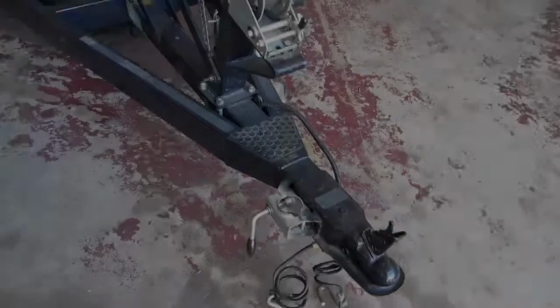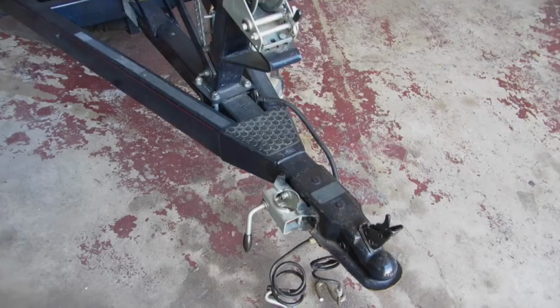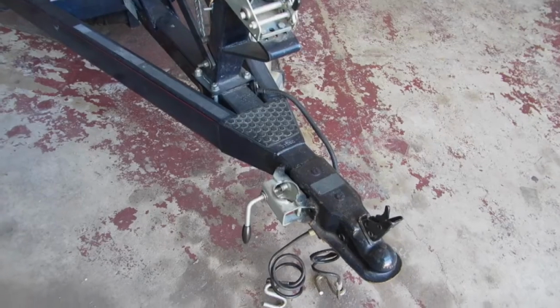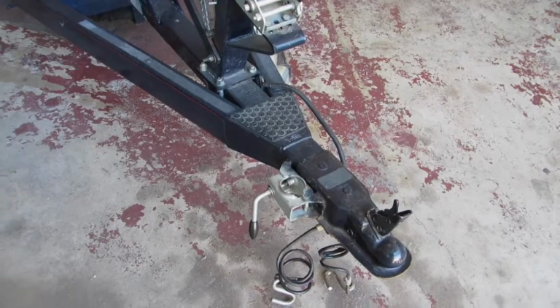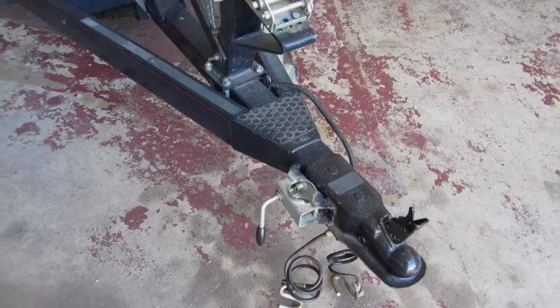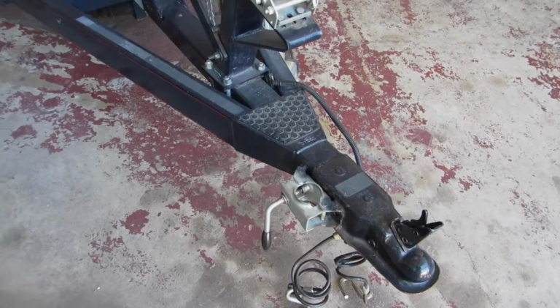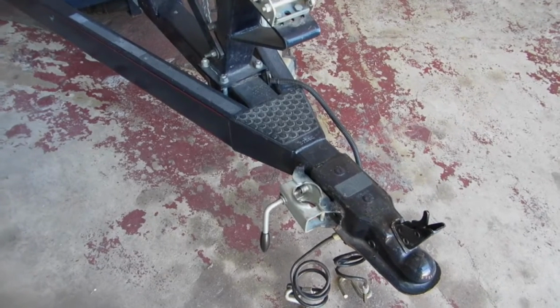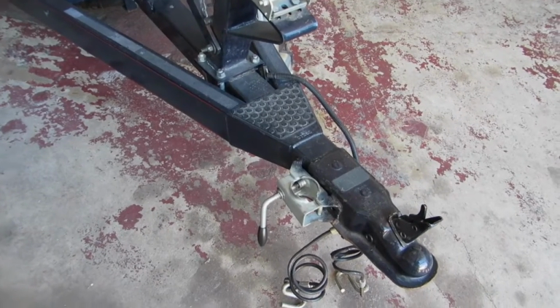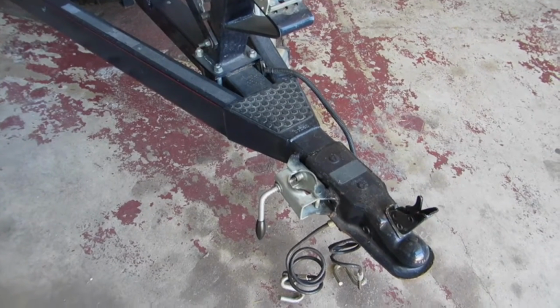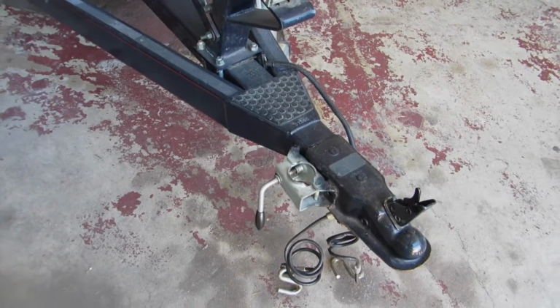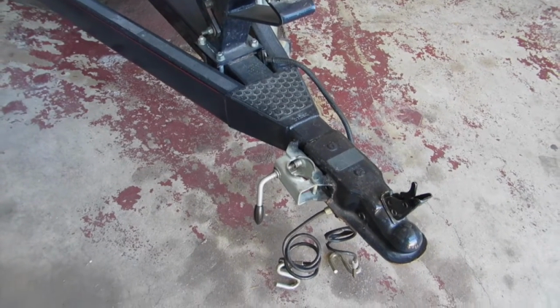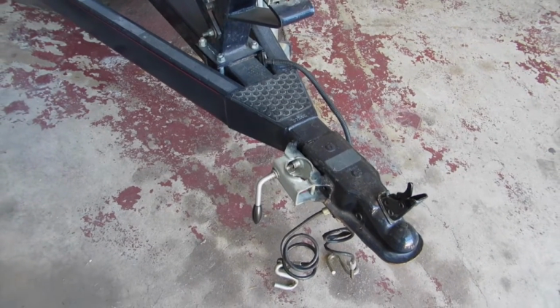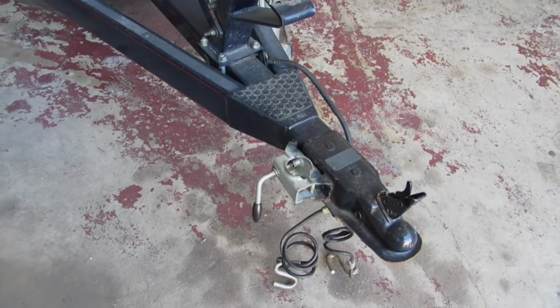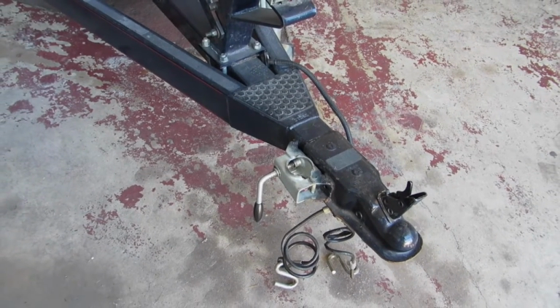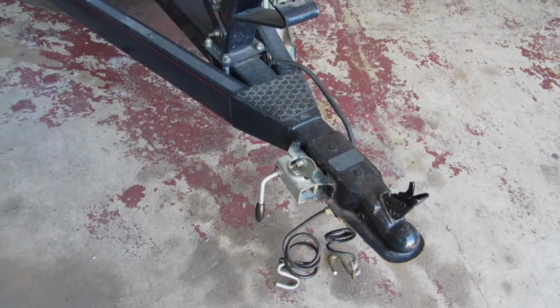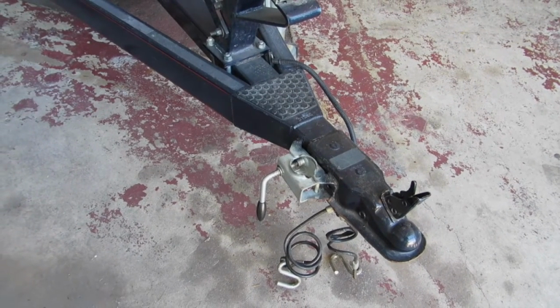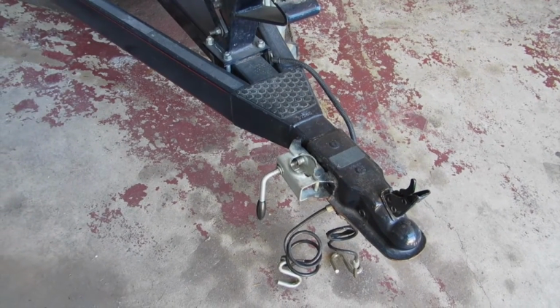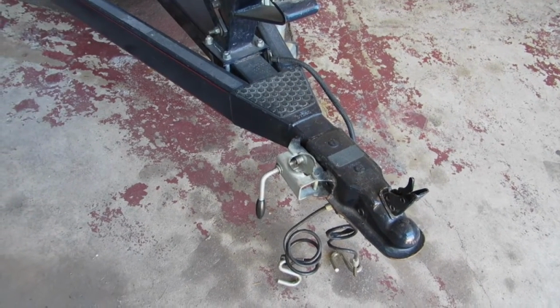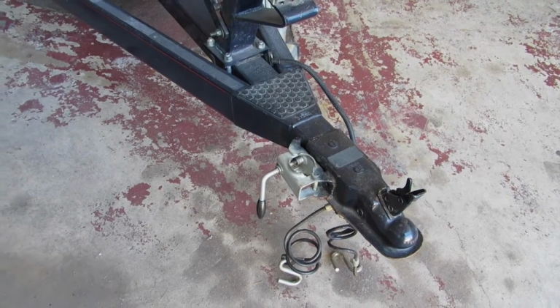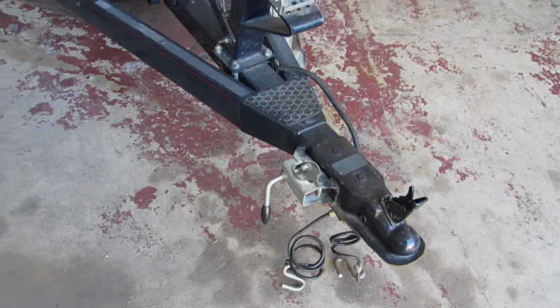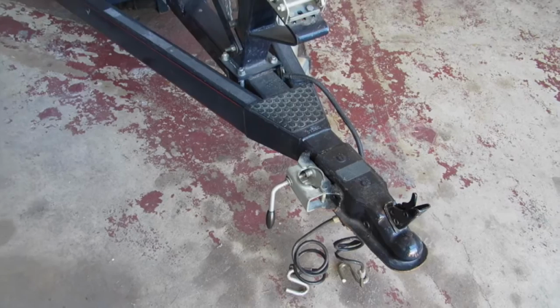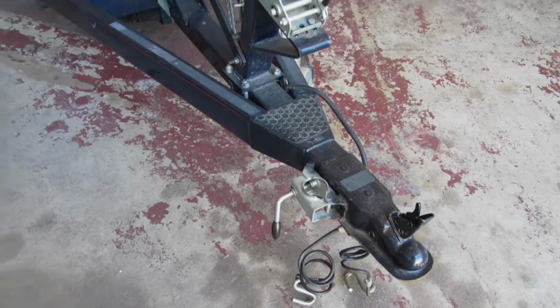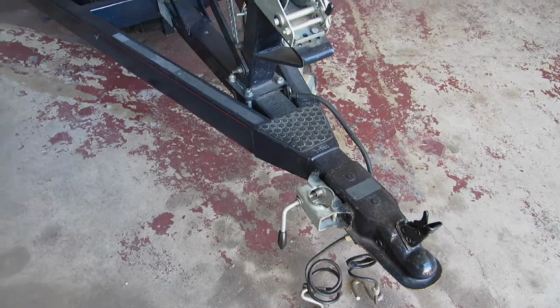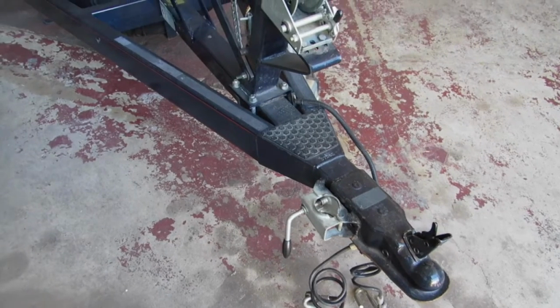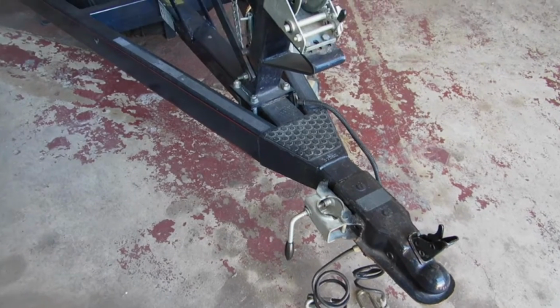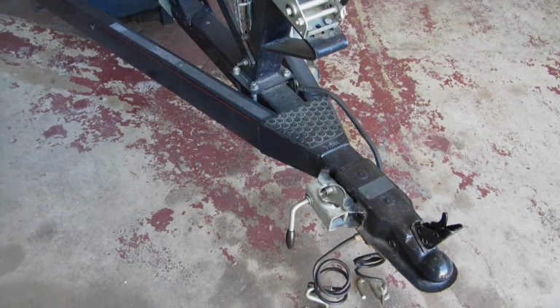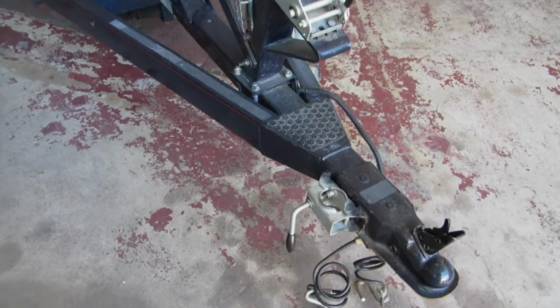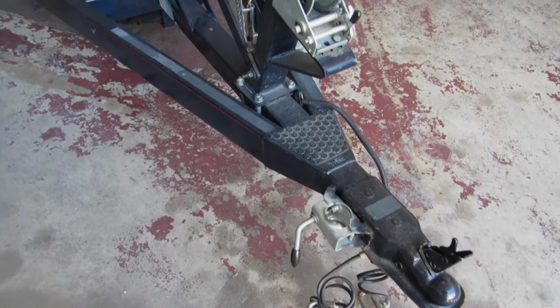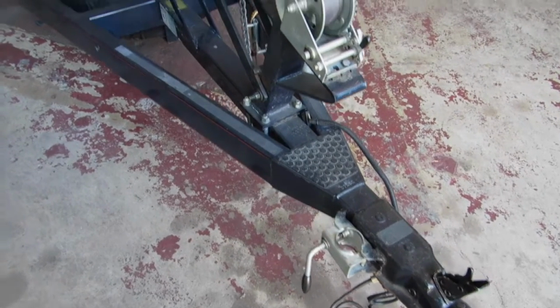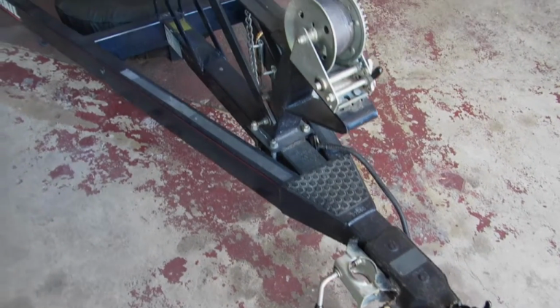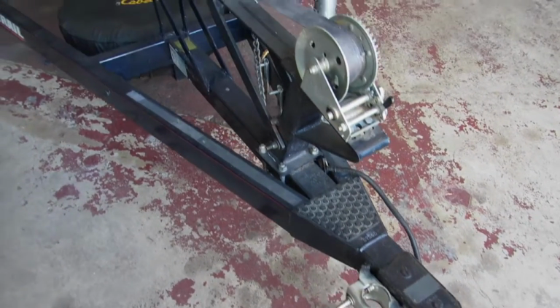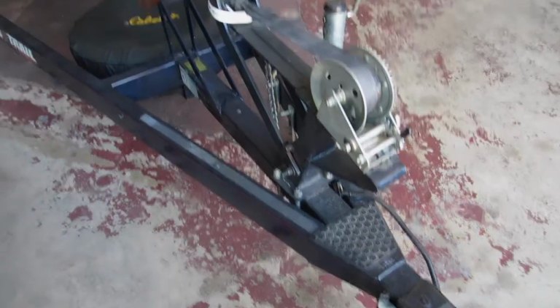The trailer is equipped with a little power tongue jack so you can maneuver the boat by yourself if you need to get it in a garage or something like that.